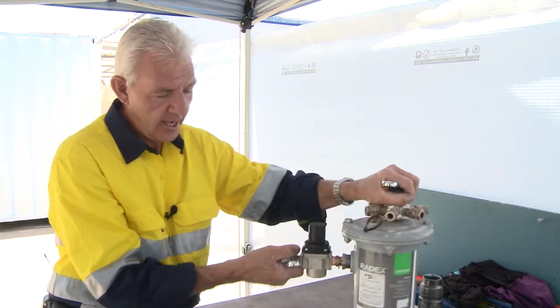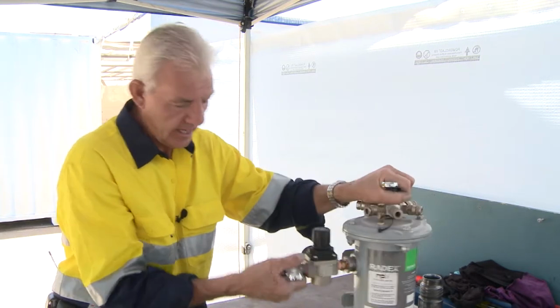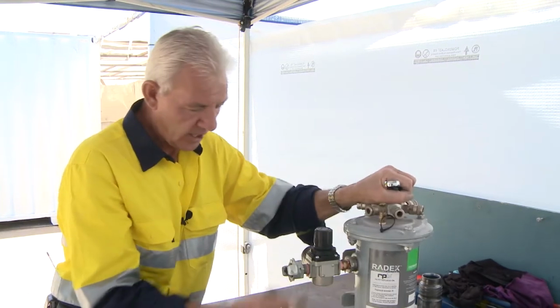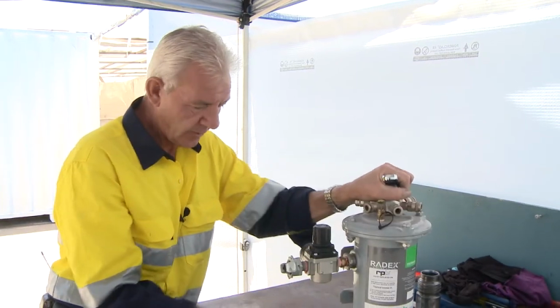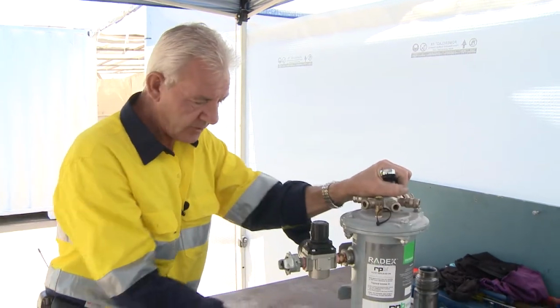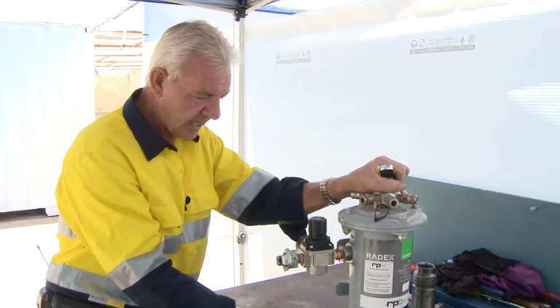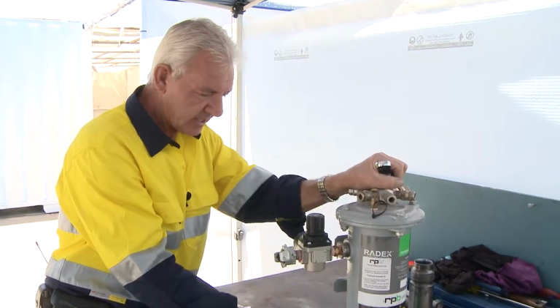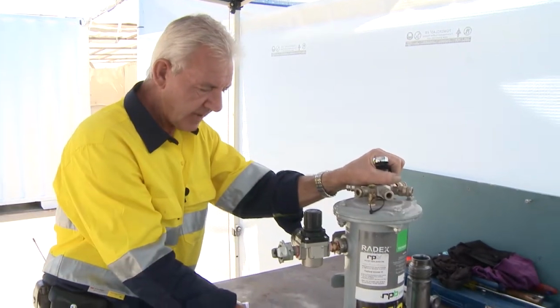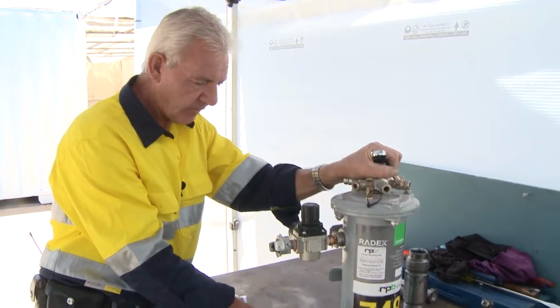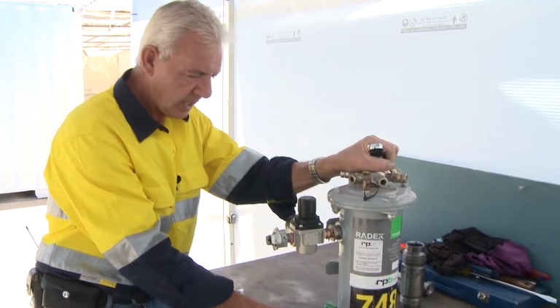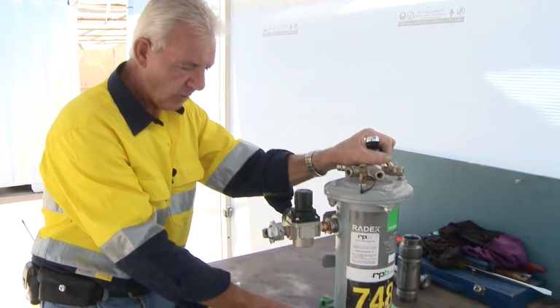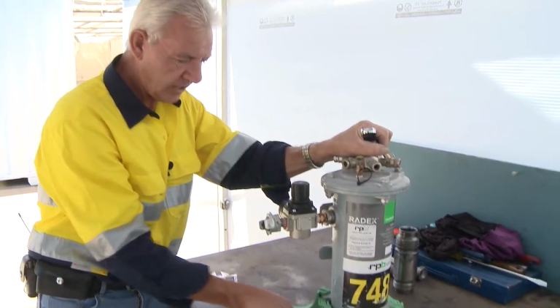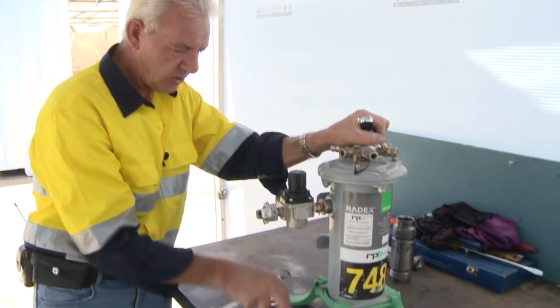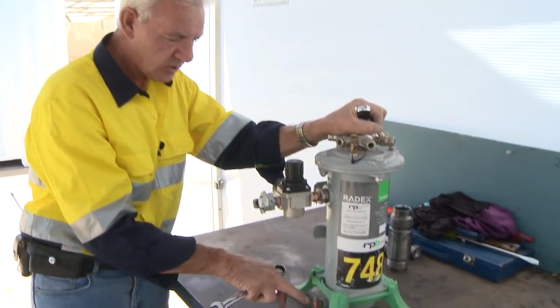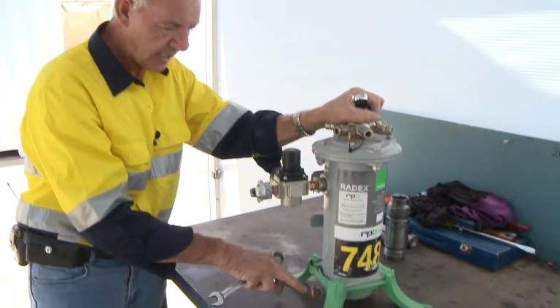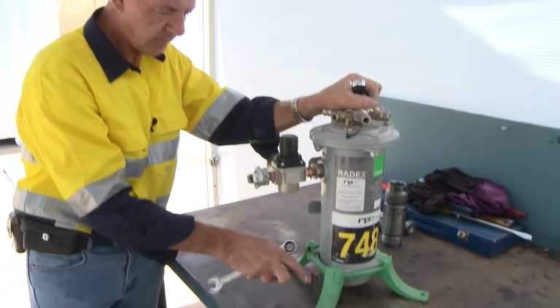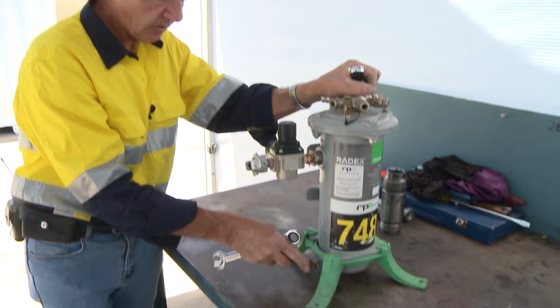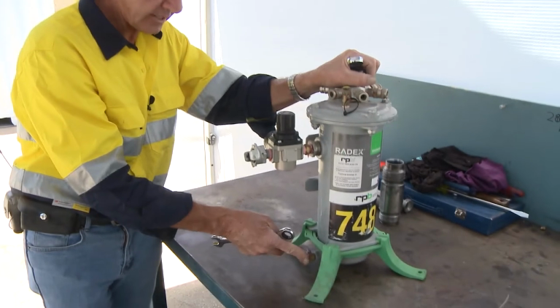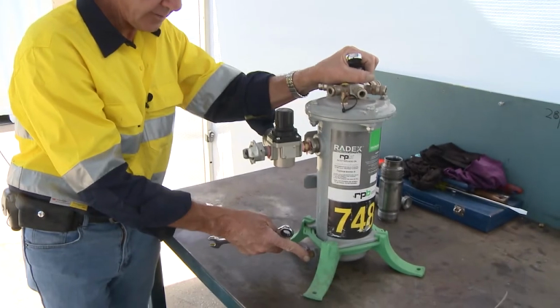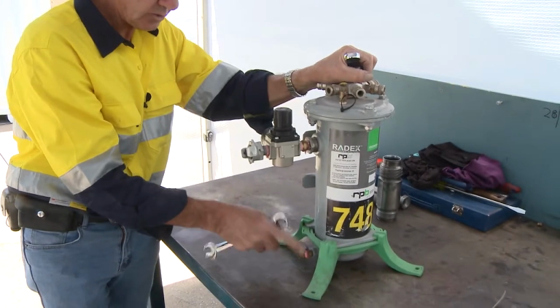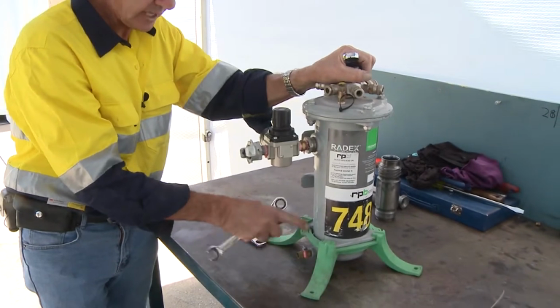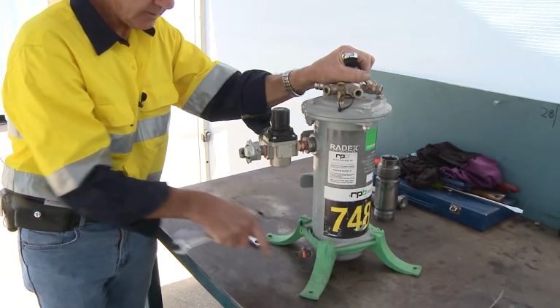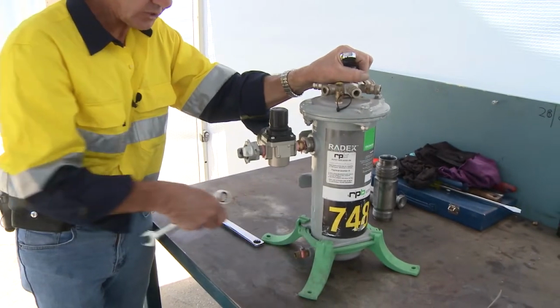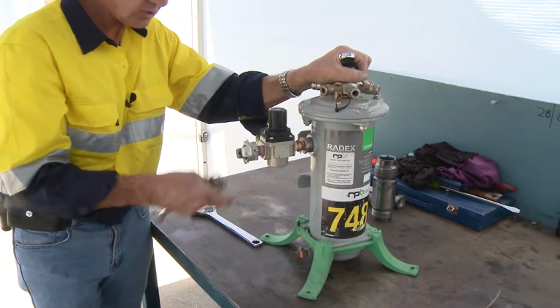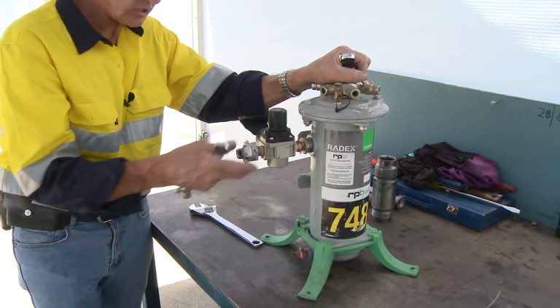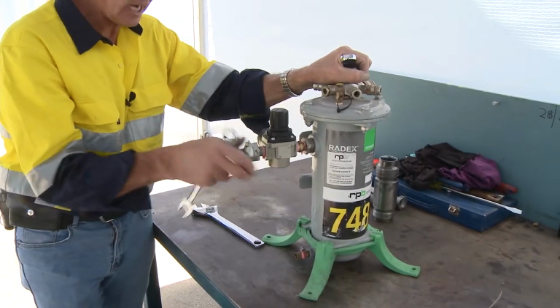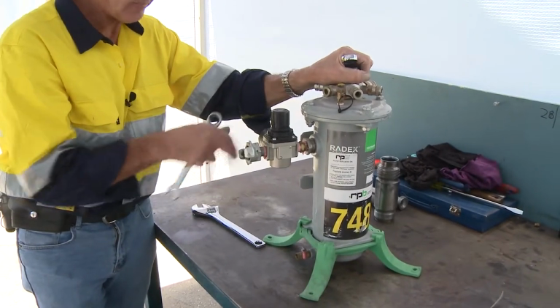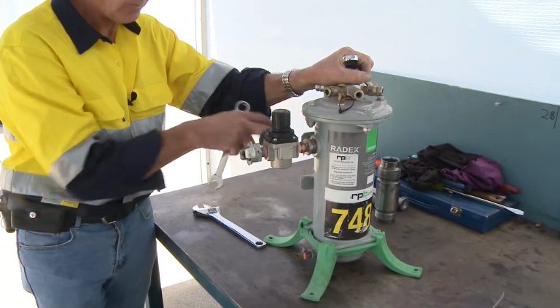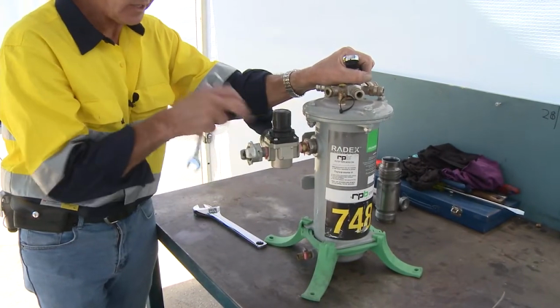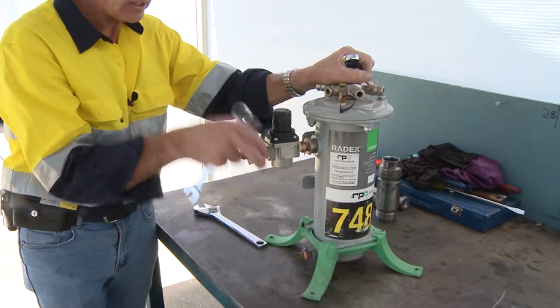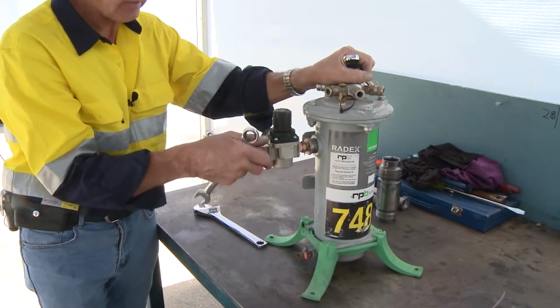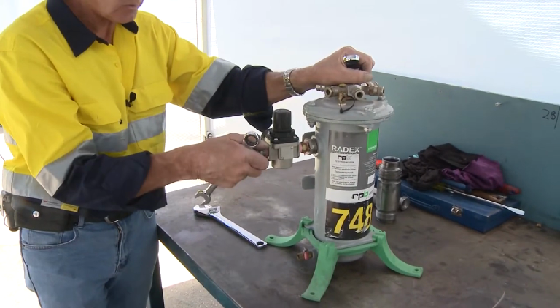I reiterate: this valve here, when in use, has to be cracked open to allow the moisture to escape from within this vessel.